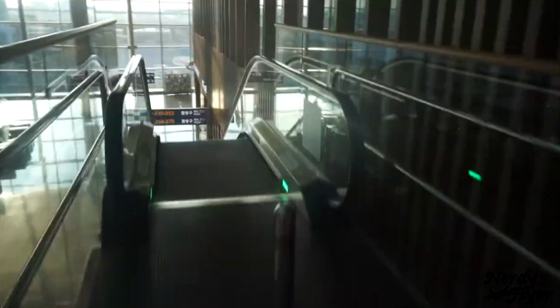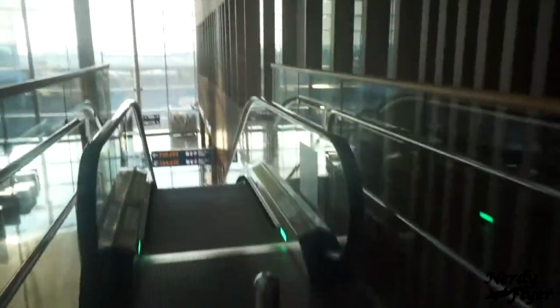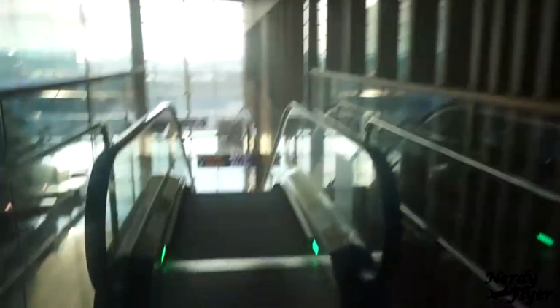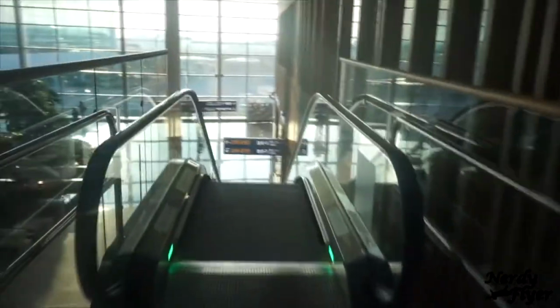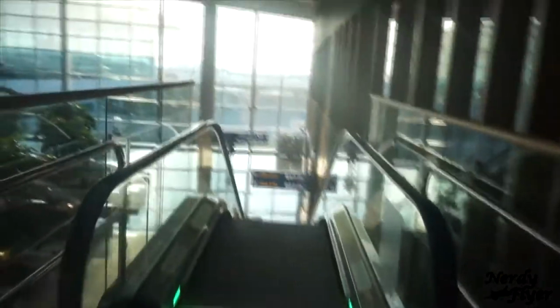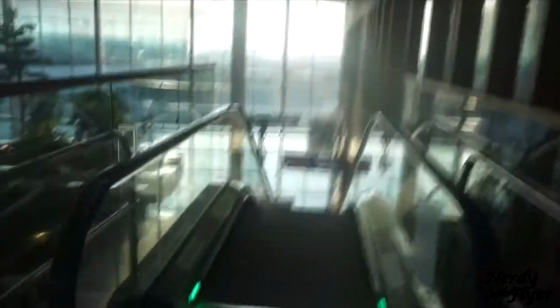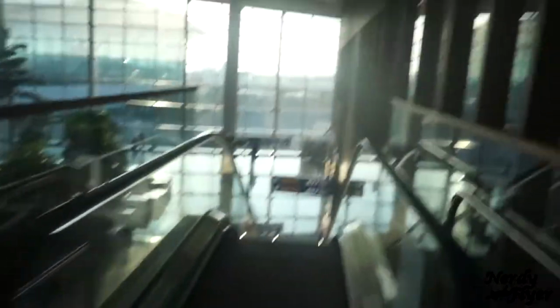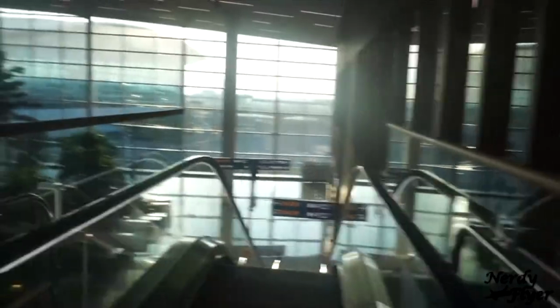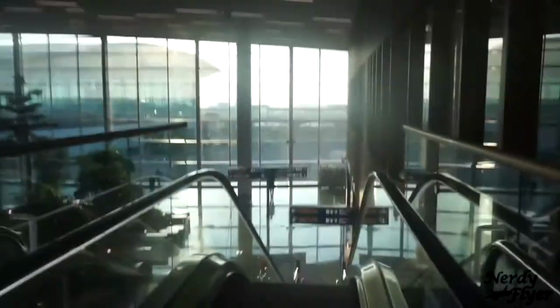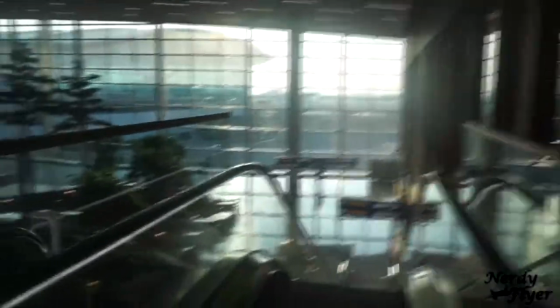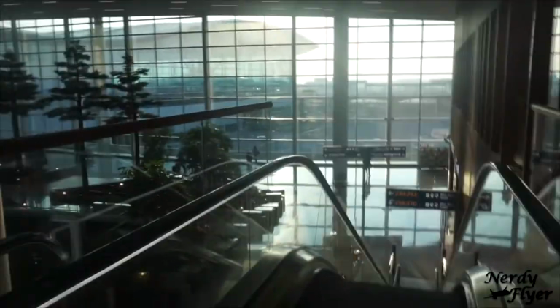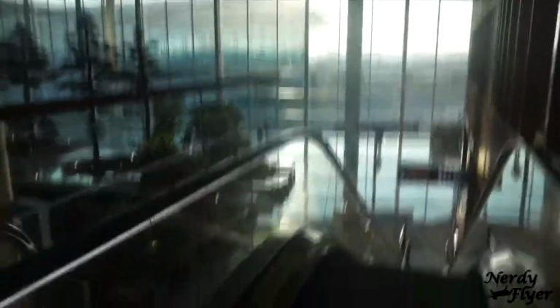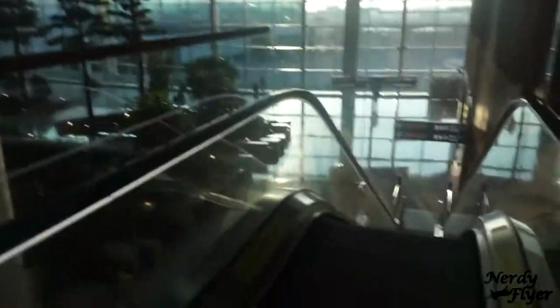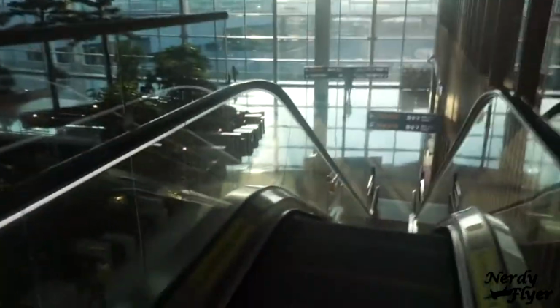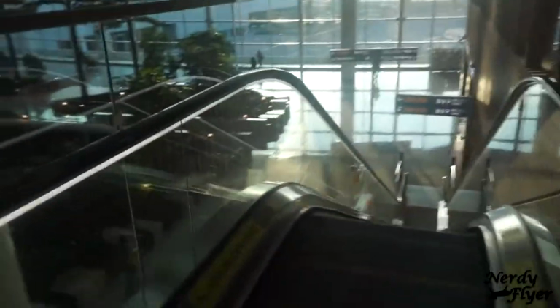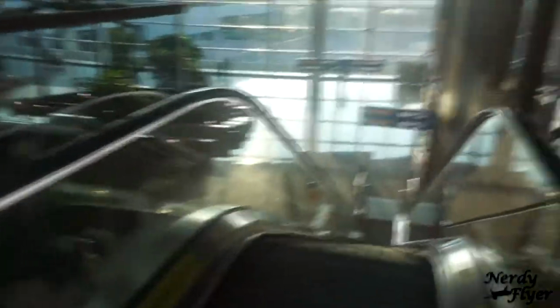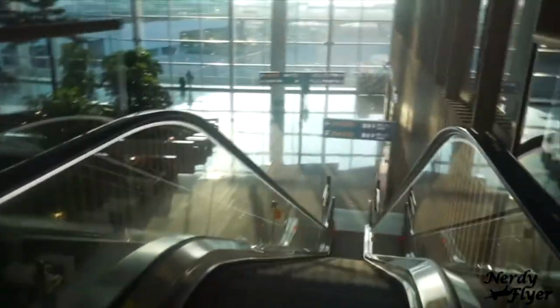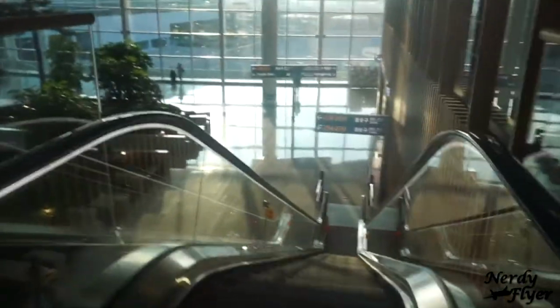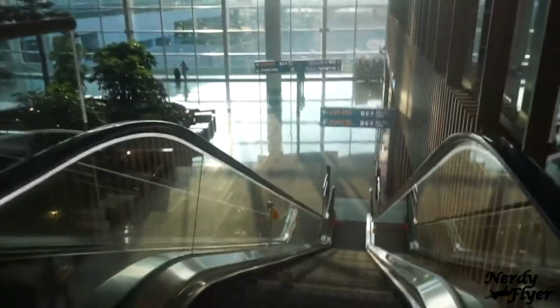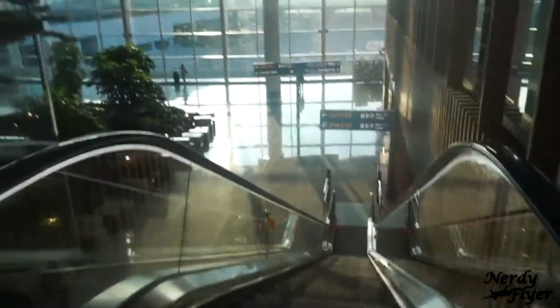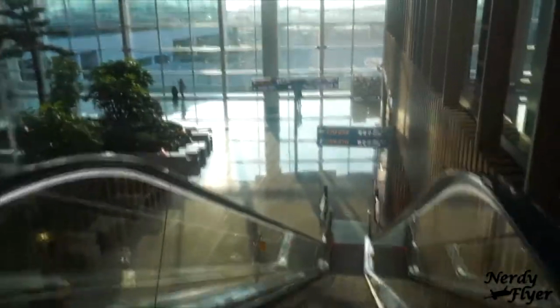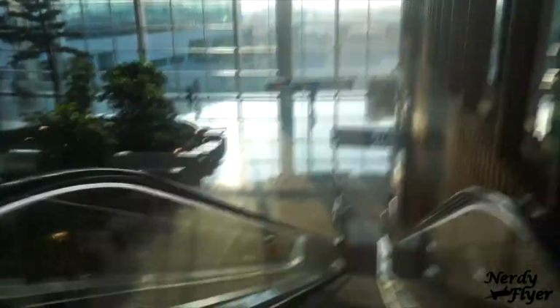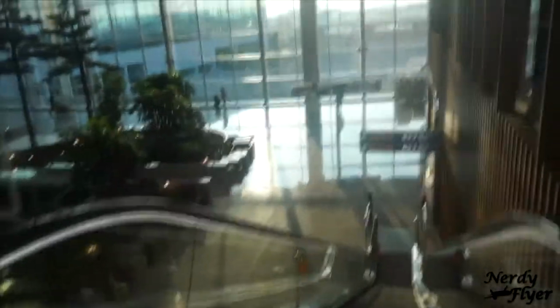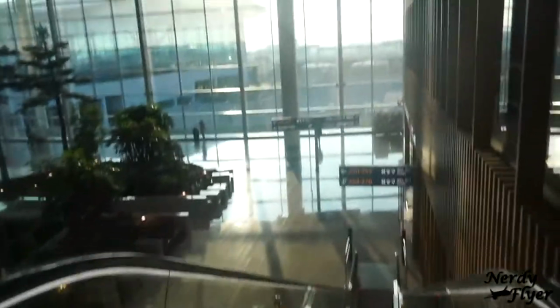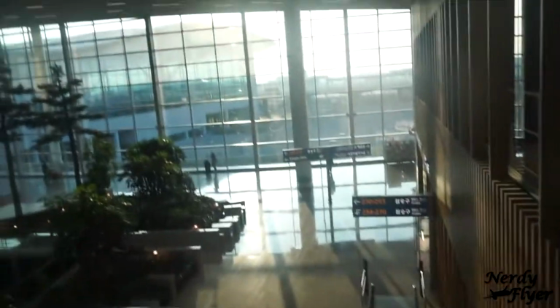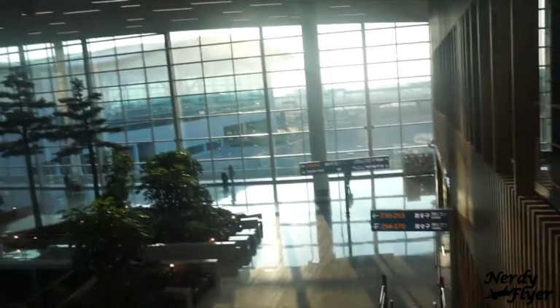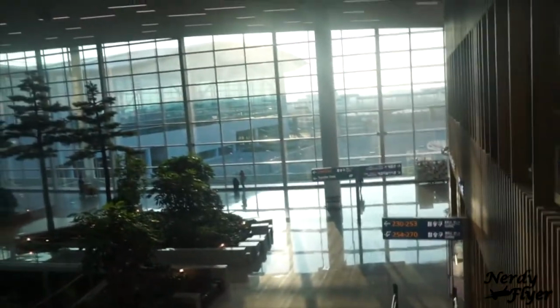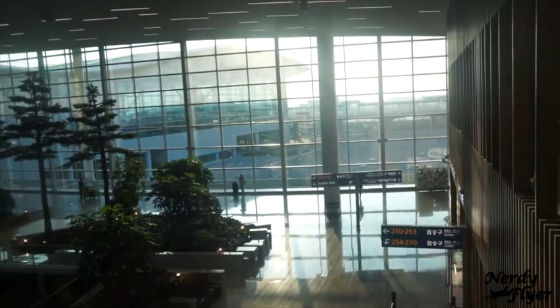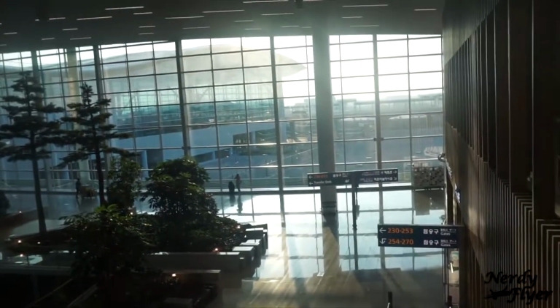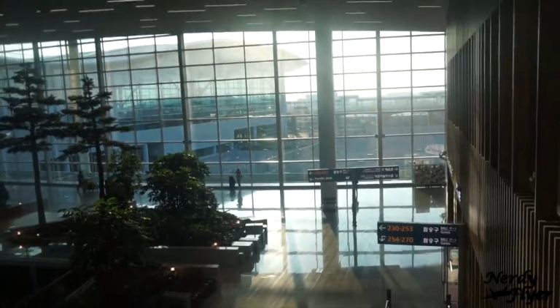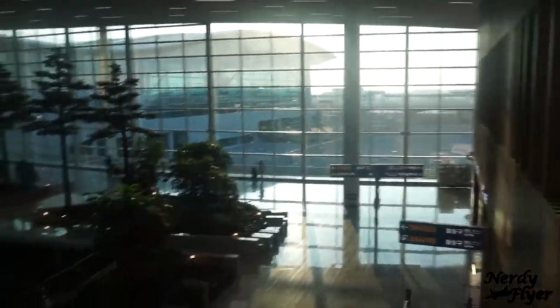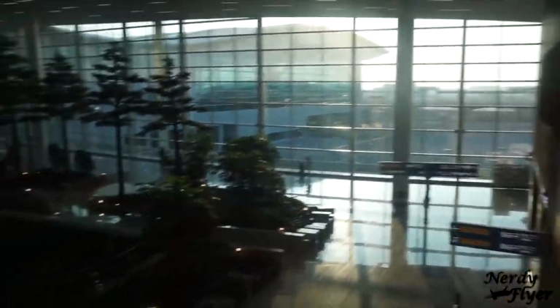When you get there, you can explore everything you want in Incheon Terminal 2.